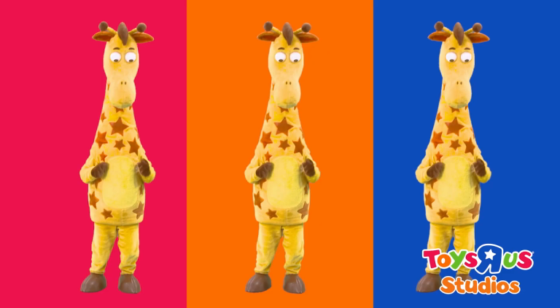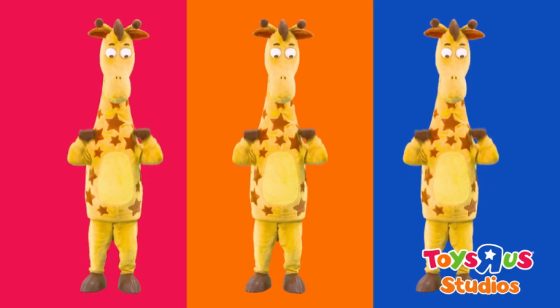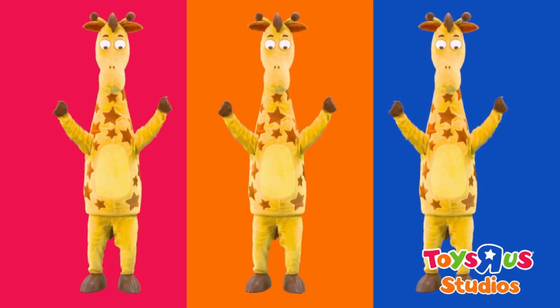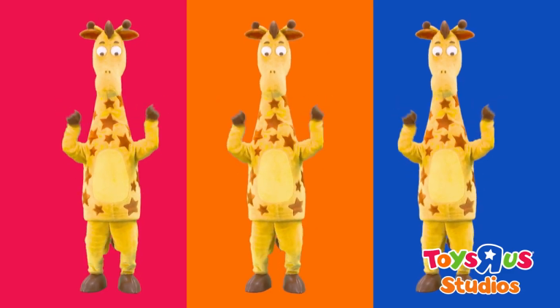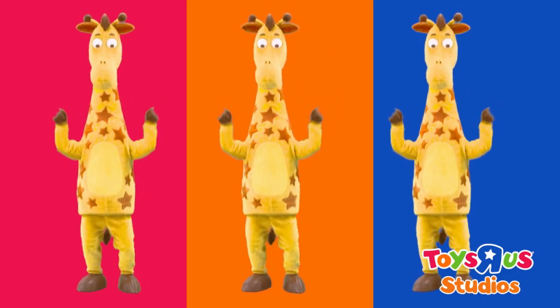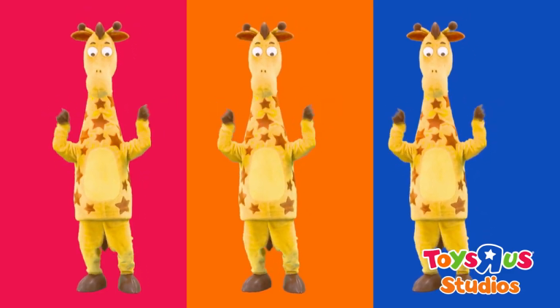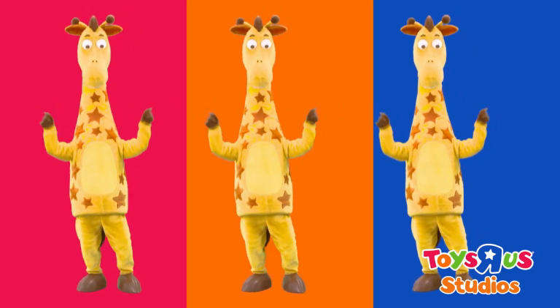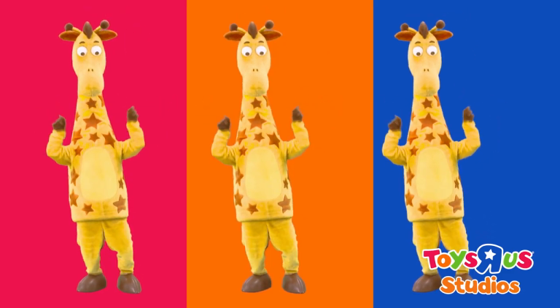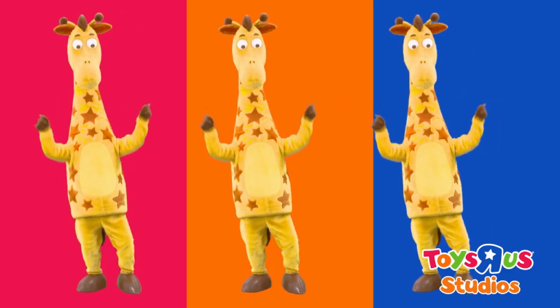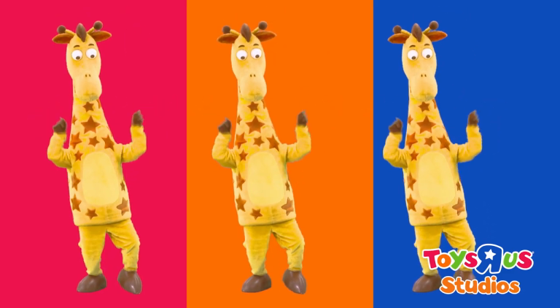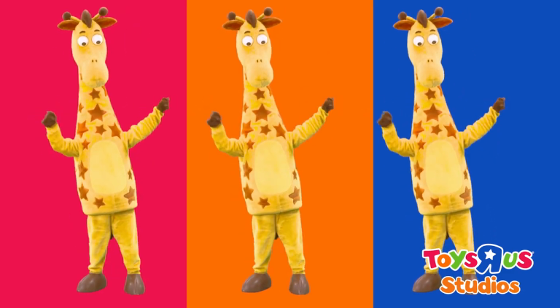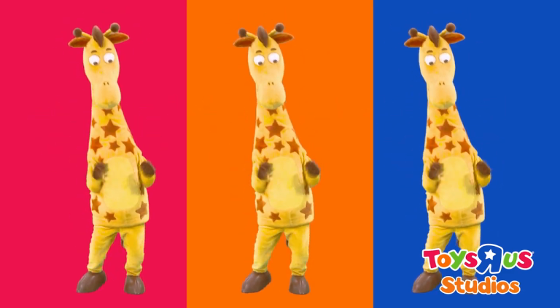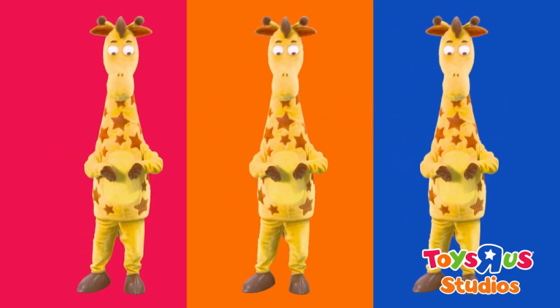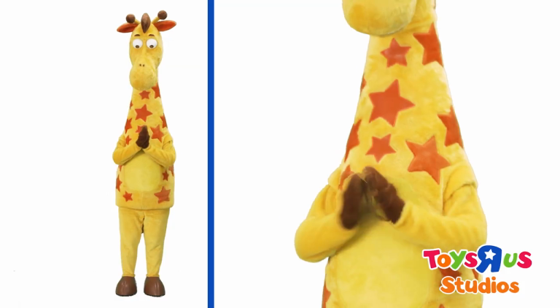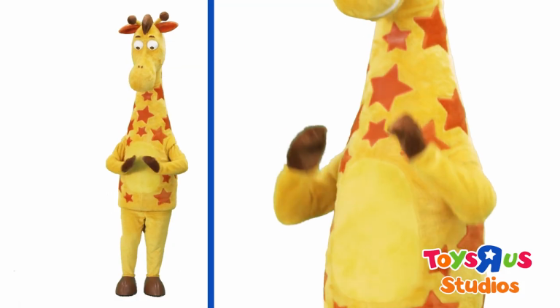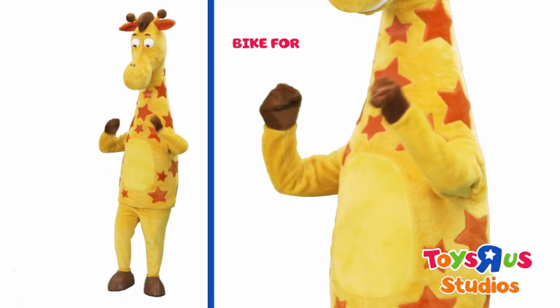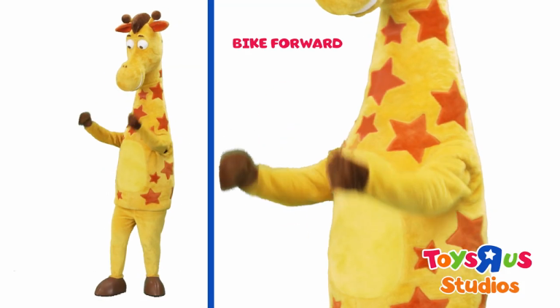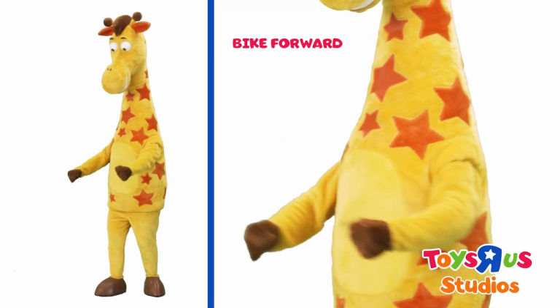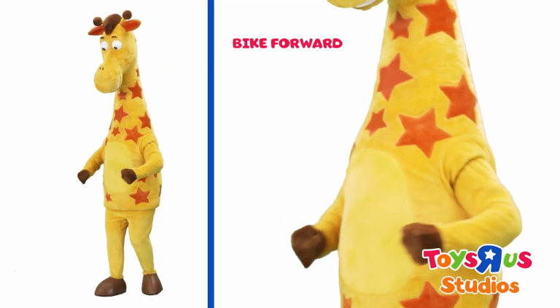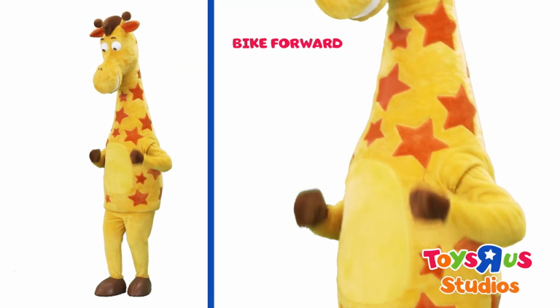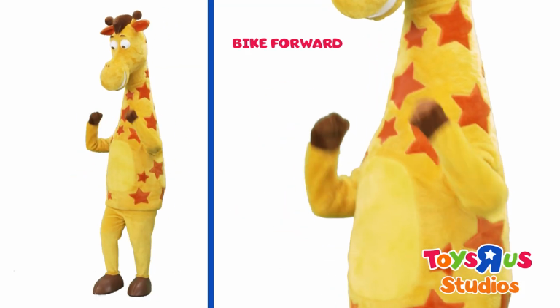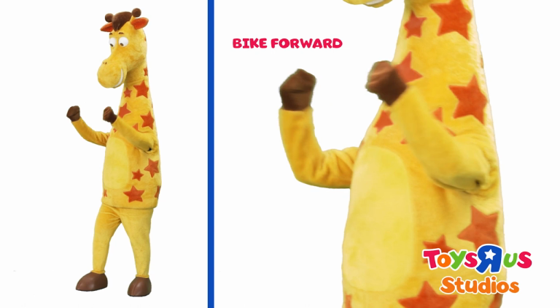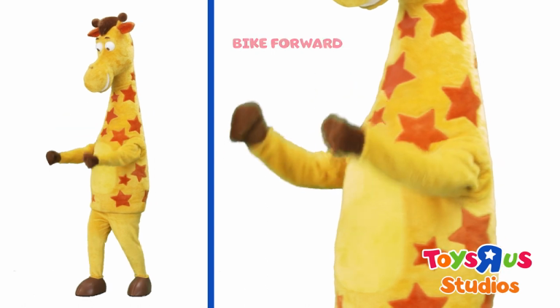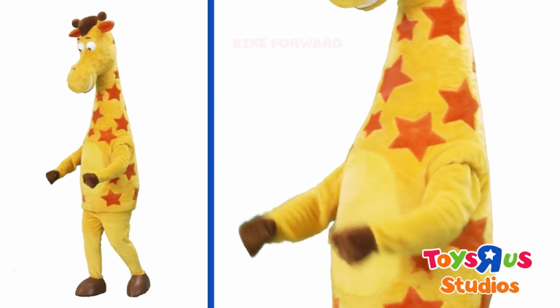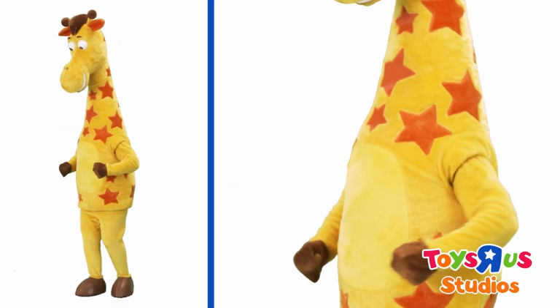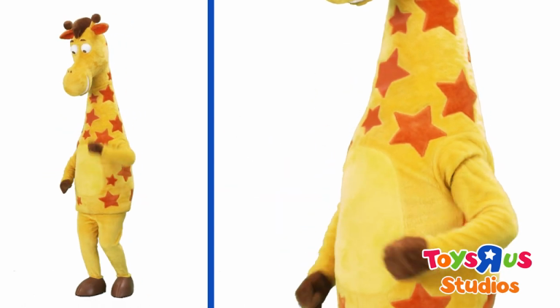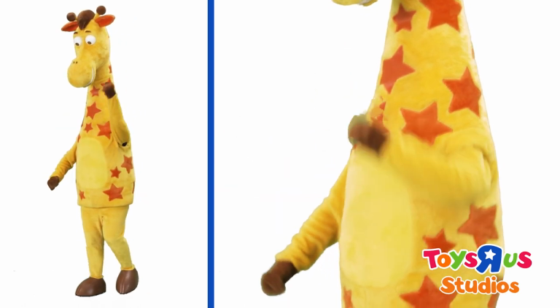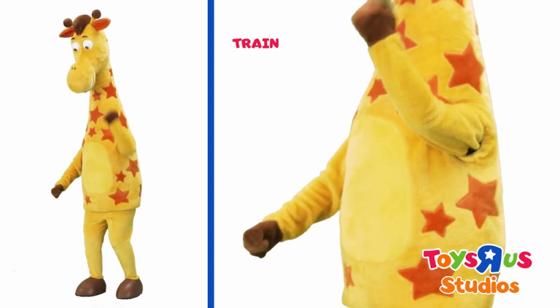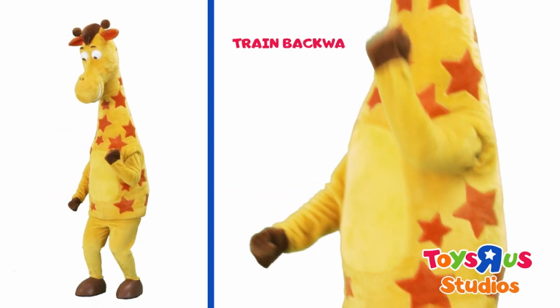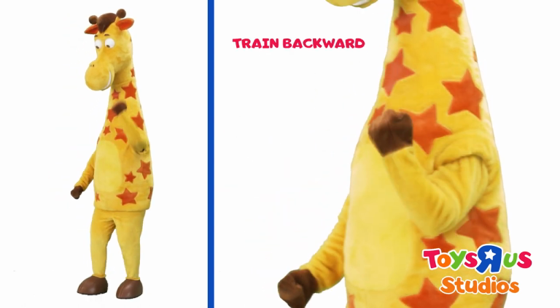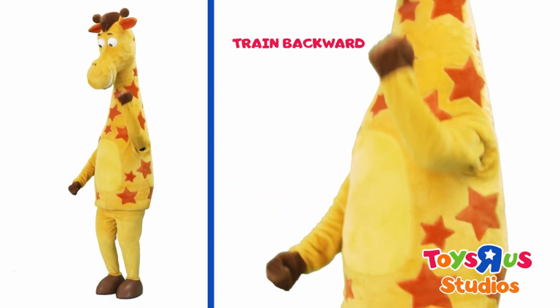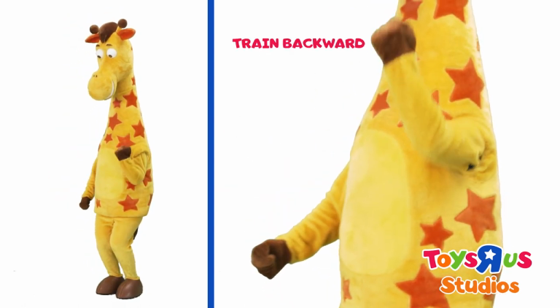Great job! Here comes part two. Bike forward! Train whistle backward.